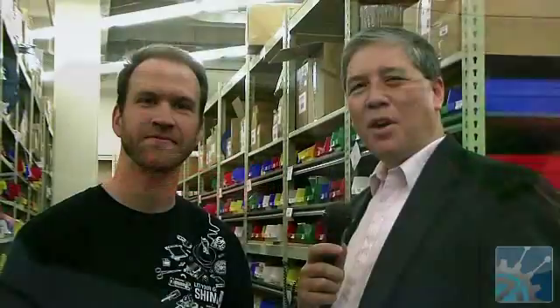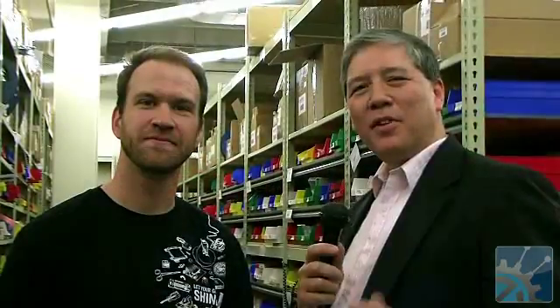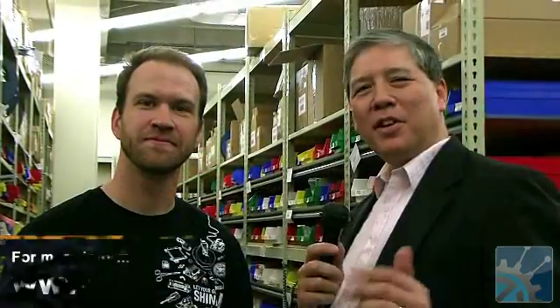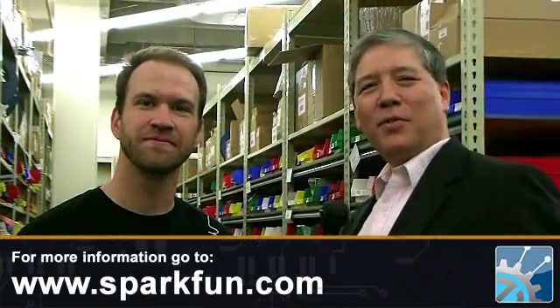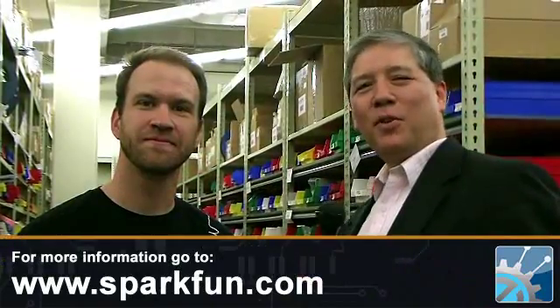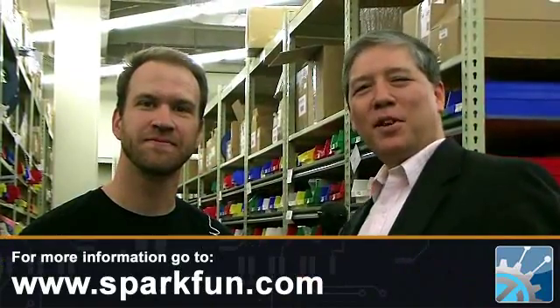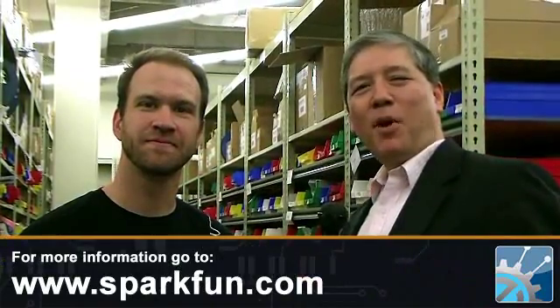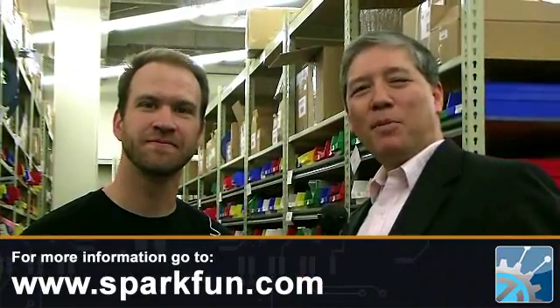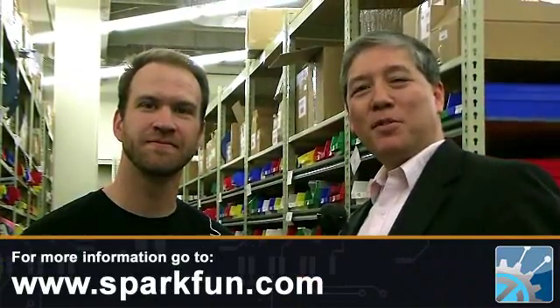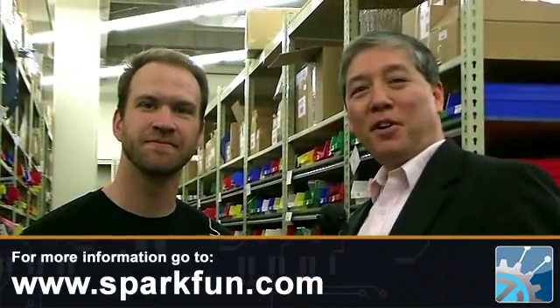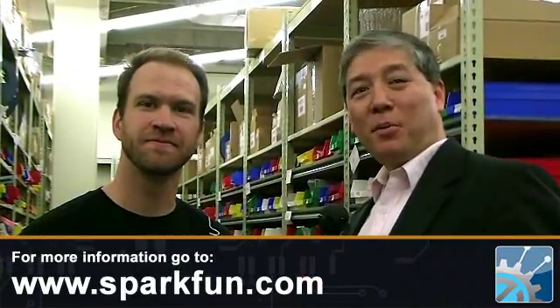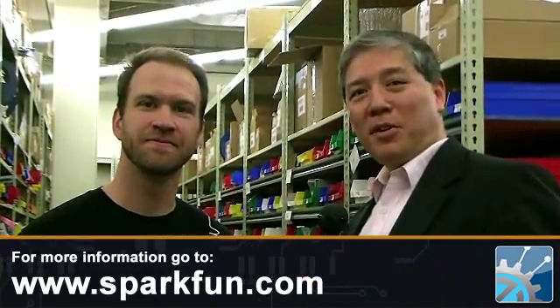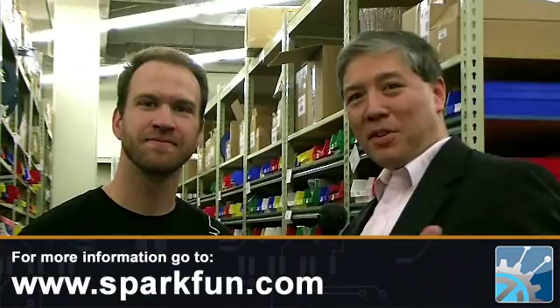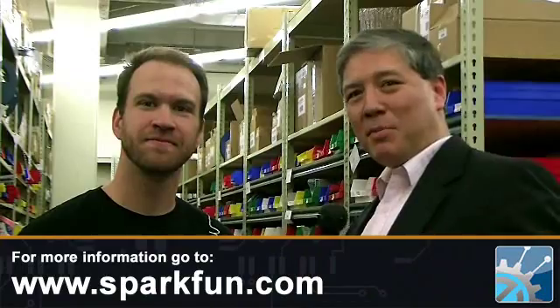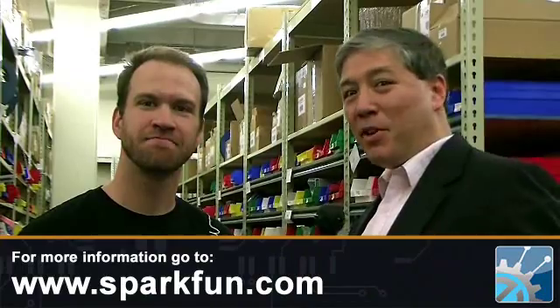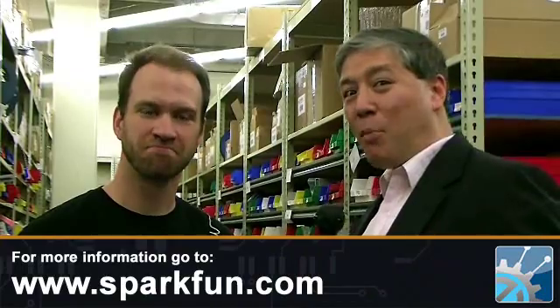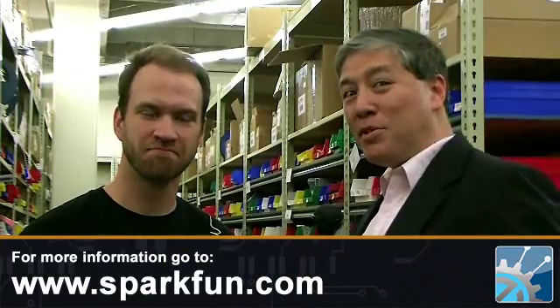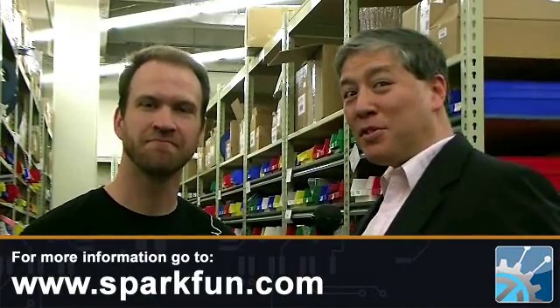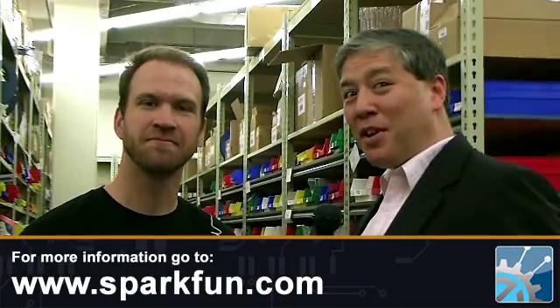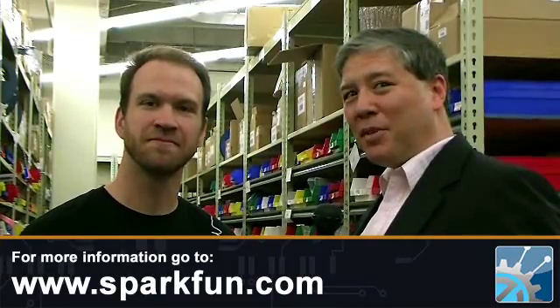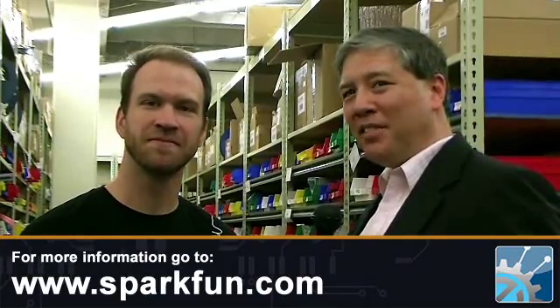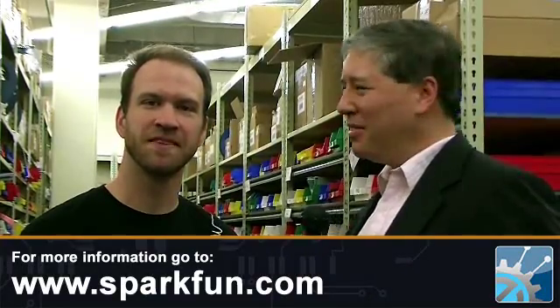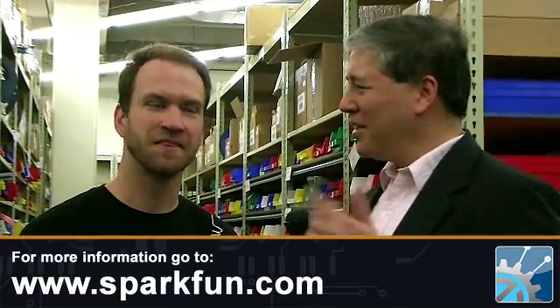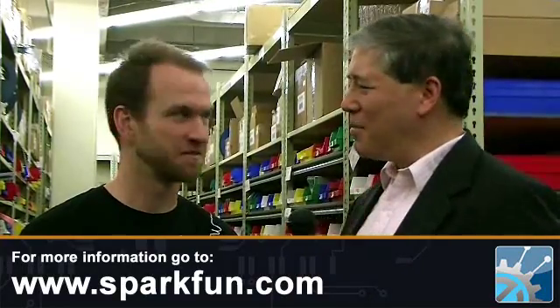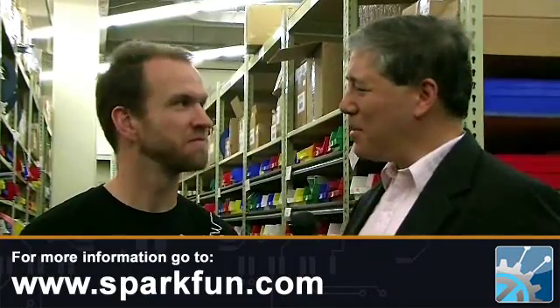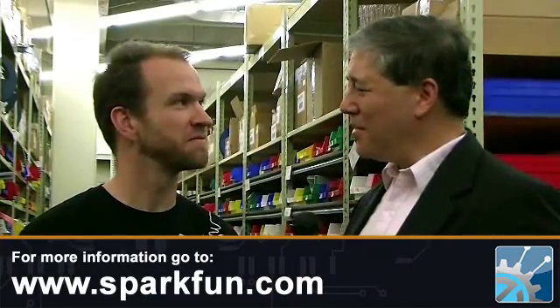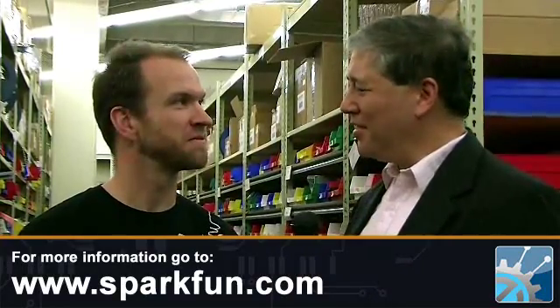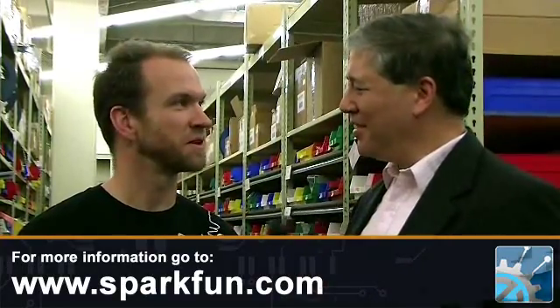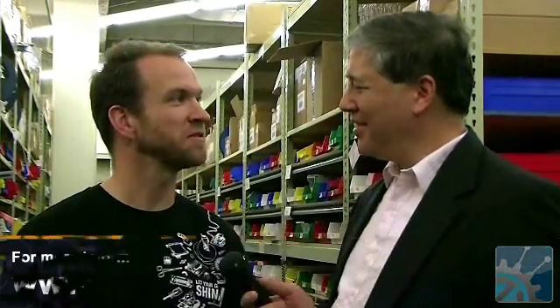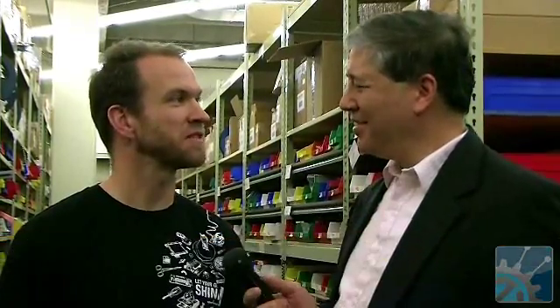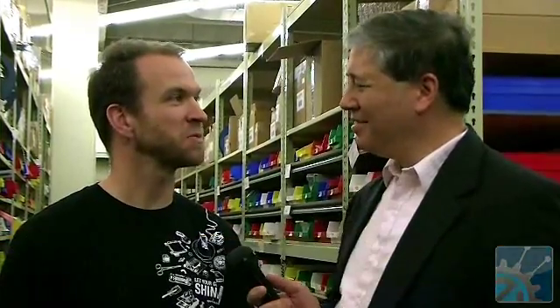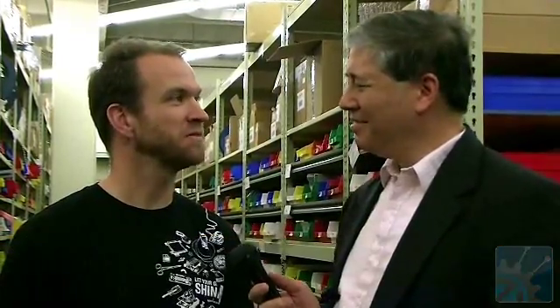So if you're looking for some open source hardware to run some of your open source software, come to SparkFun. Thank you, Bill.